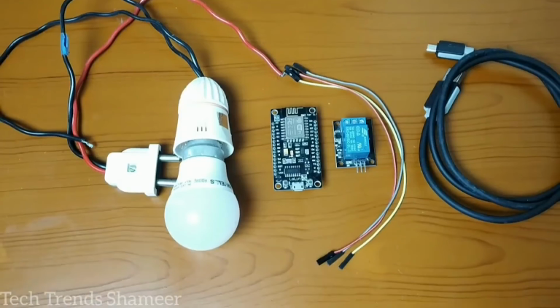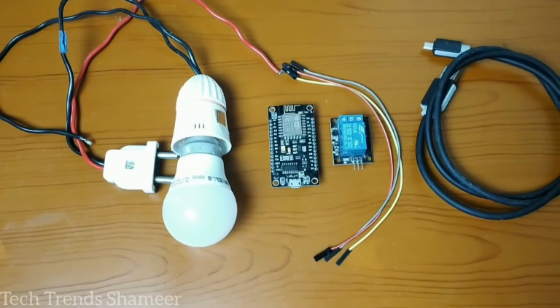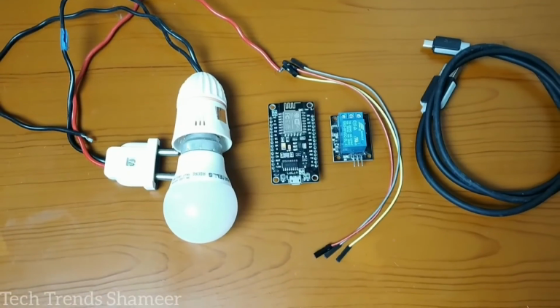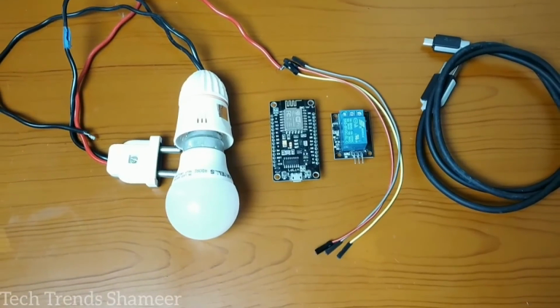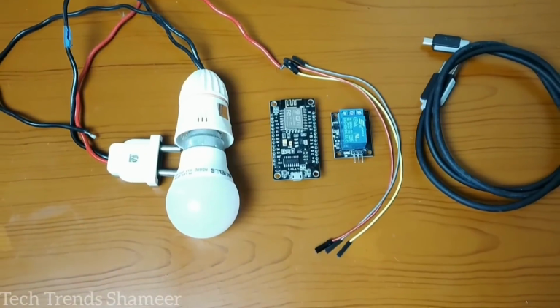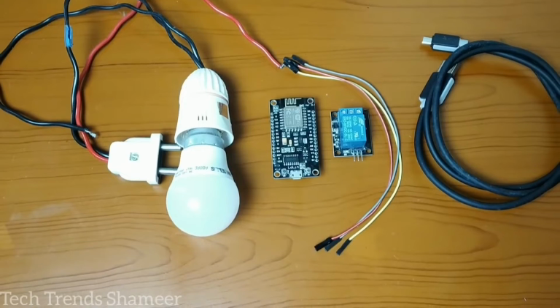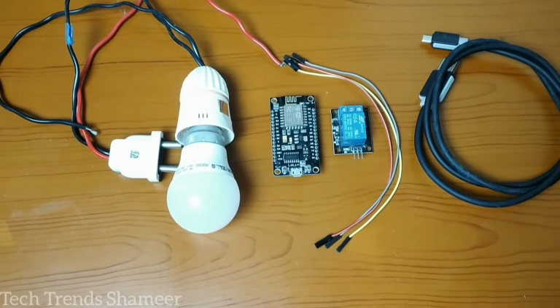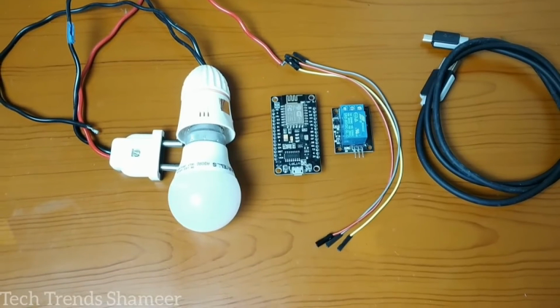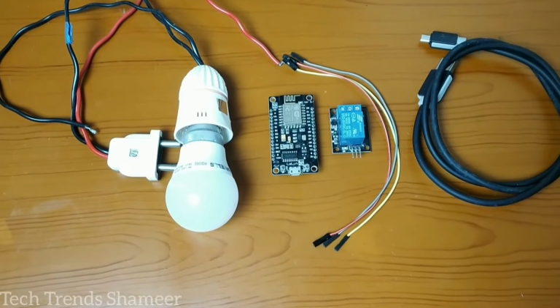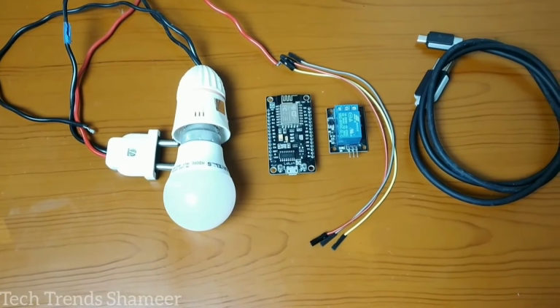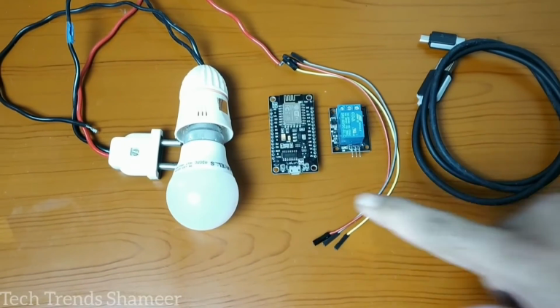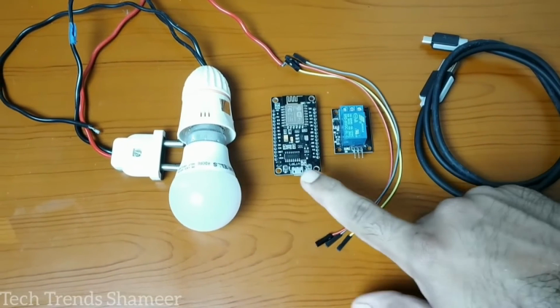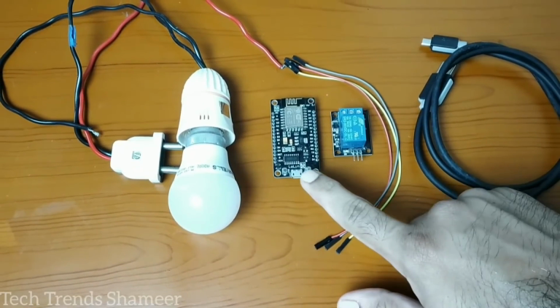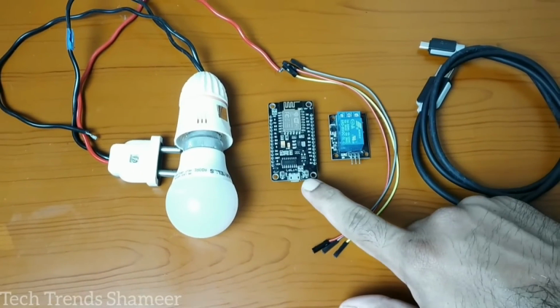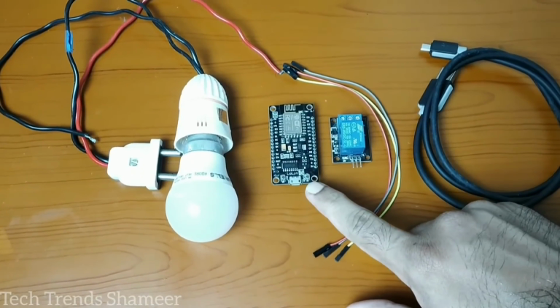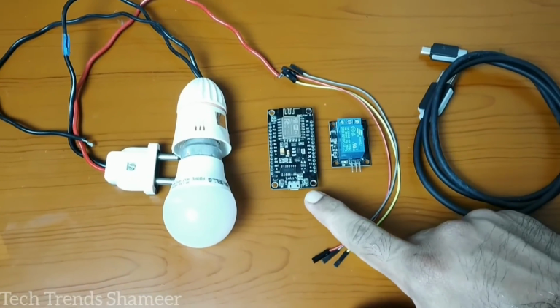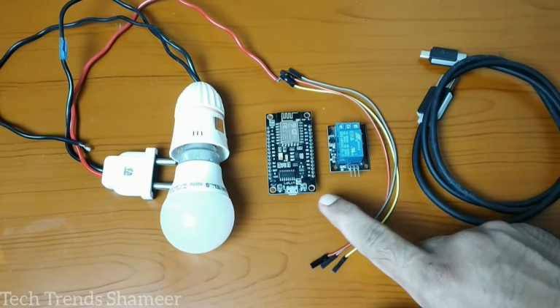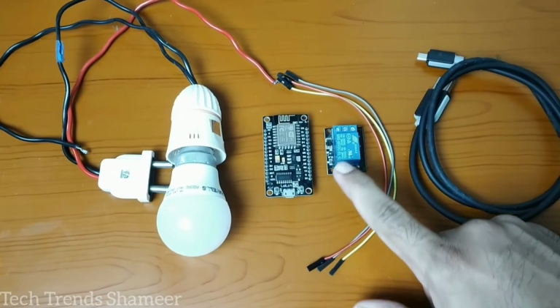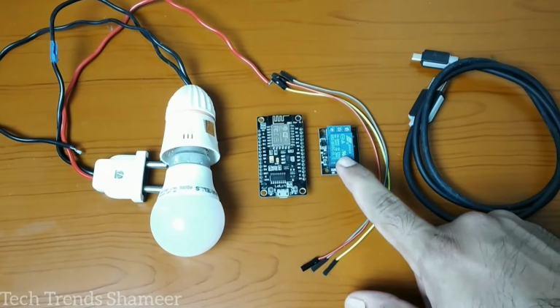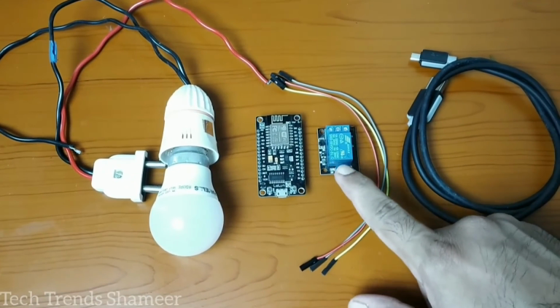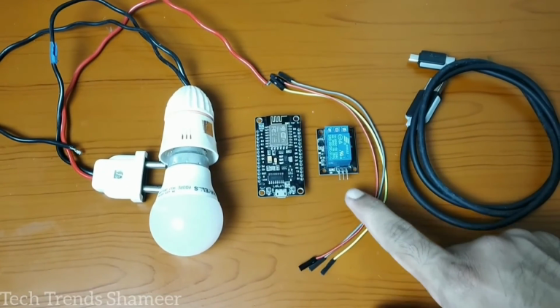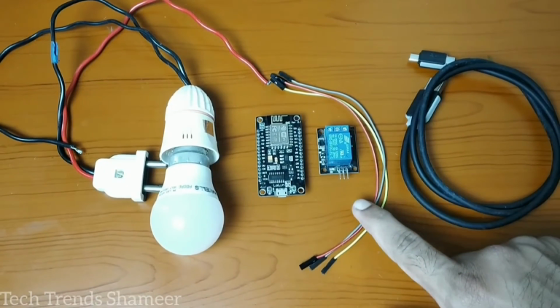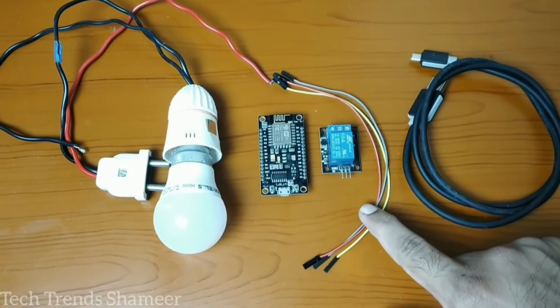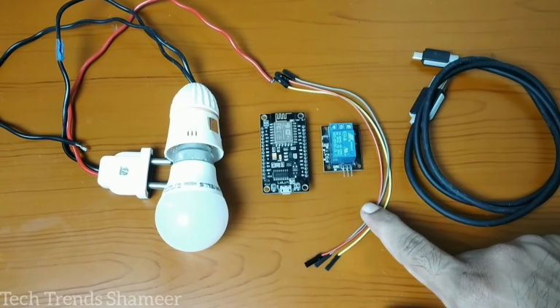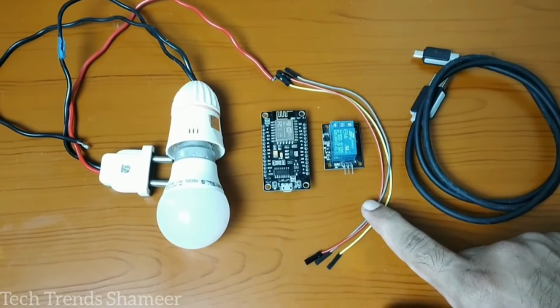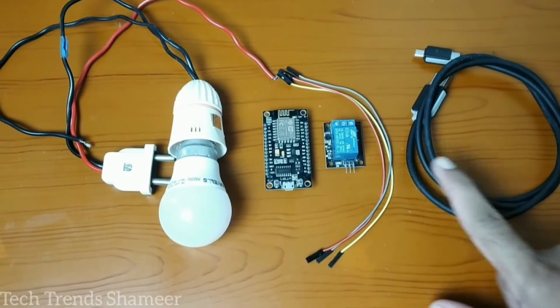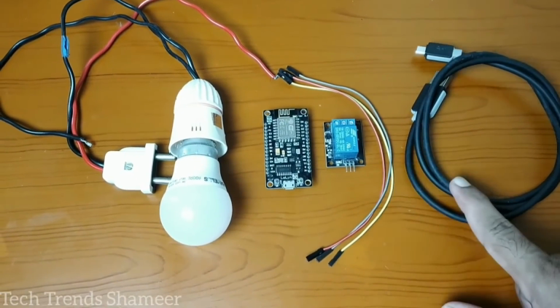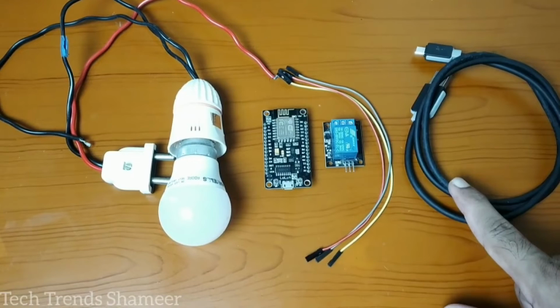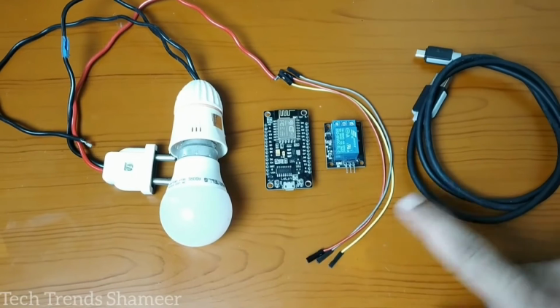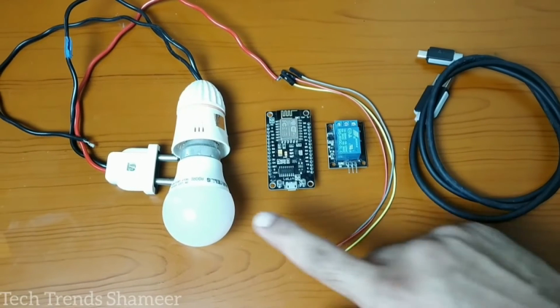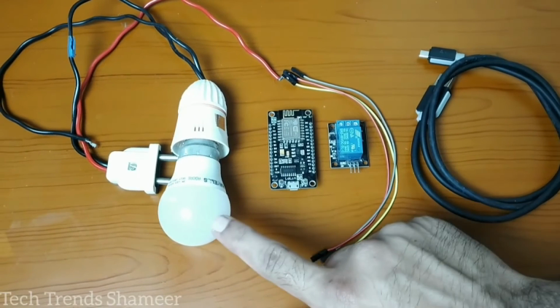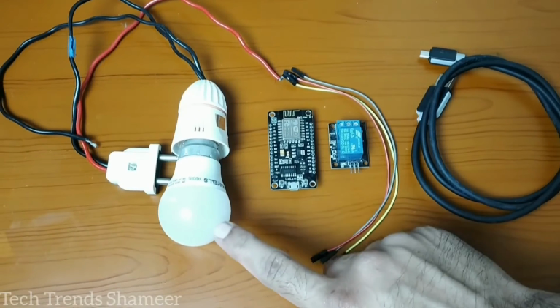The components required for this experiment are: NodeMCU board, relay, connecting wires, connecting cable, and a bulb.